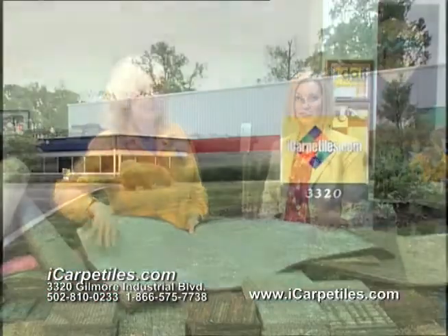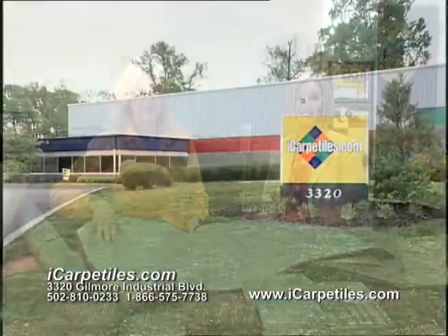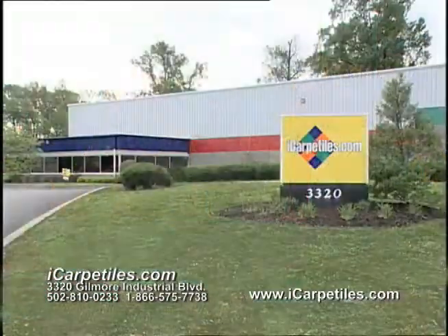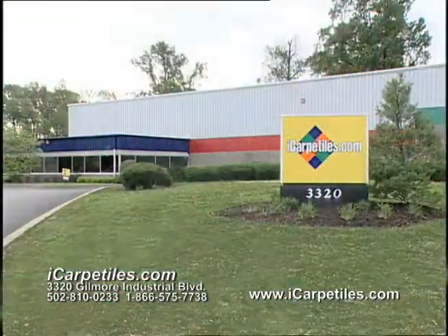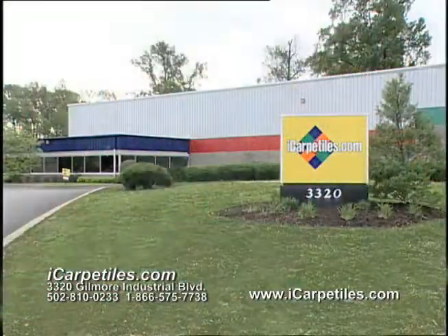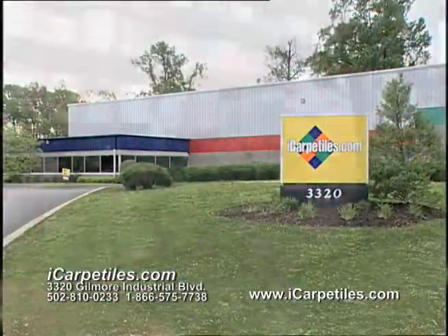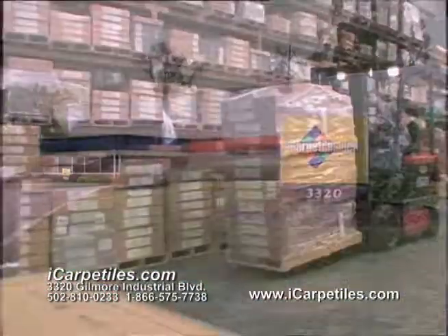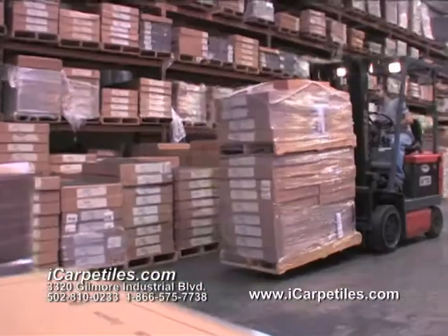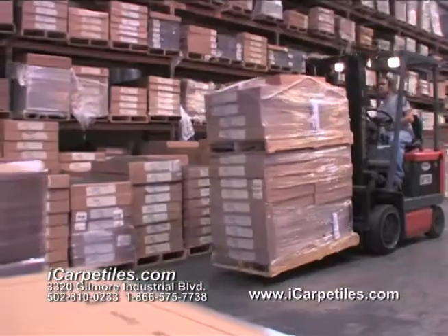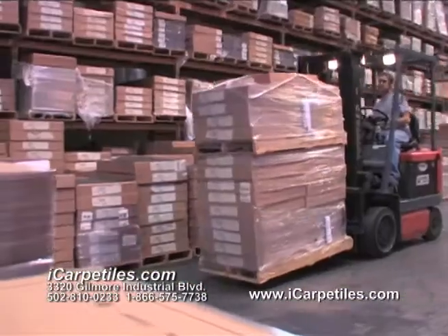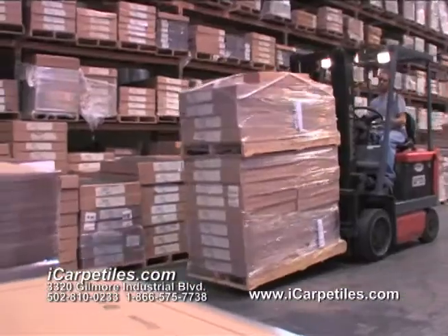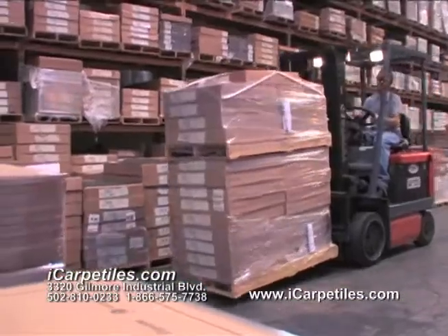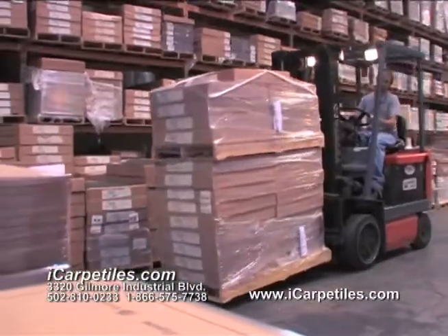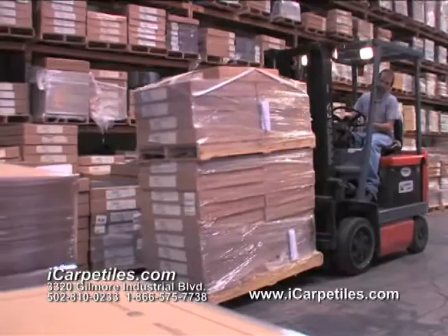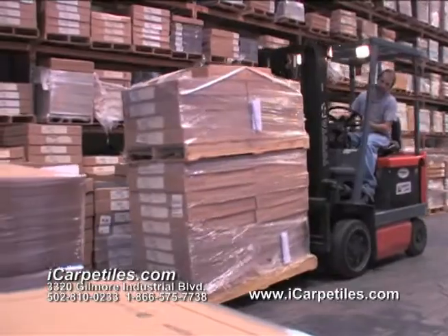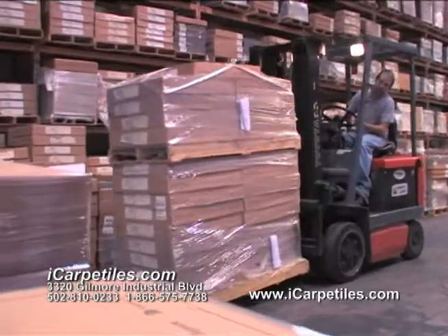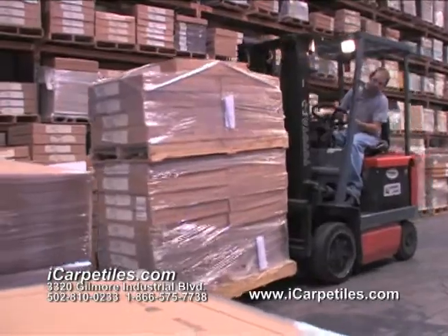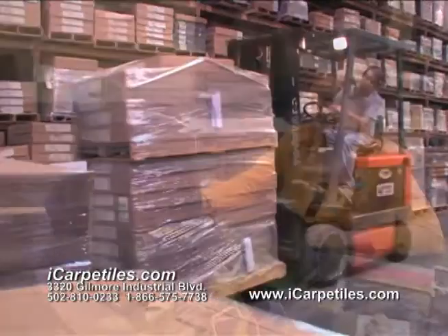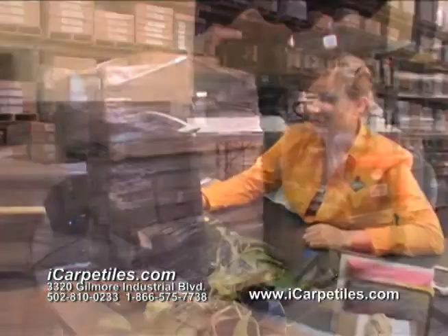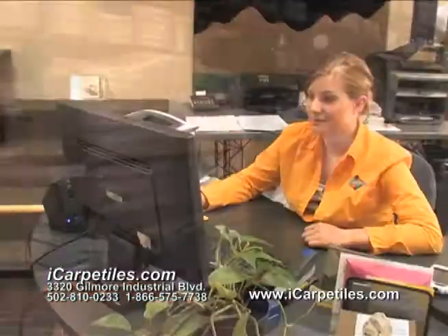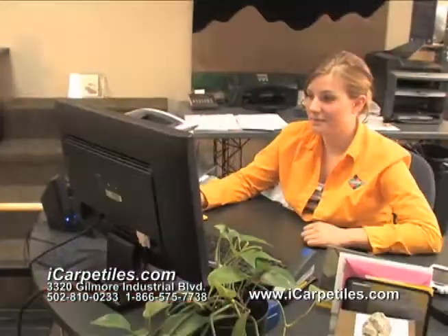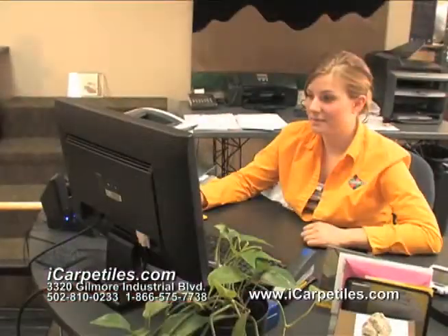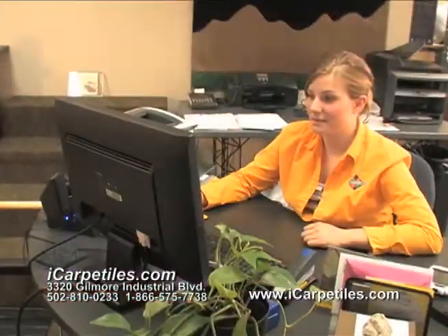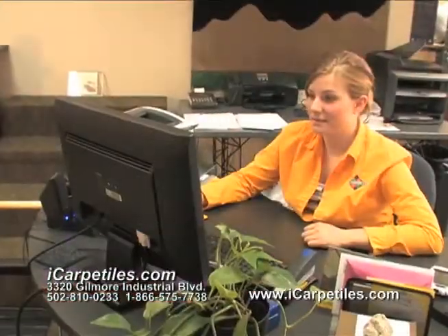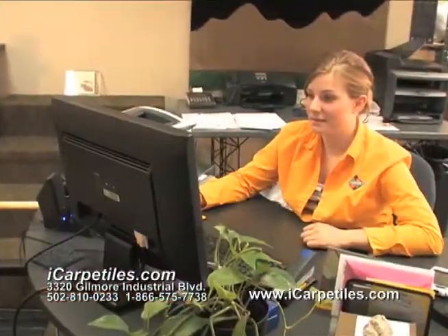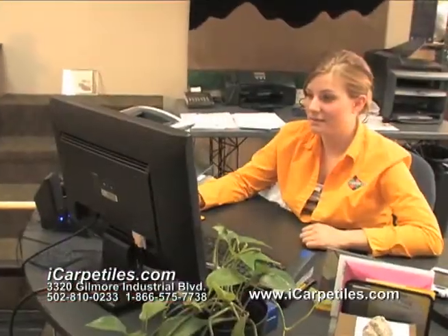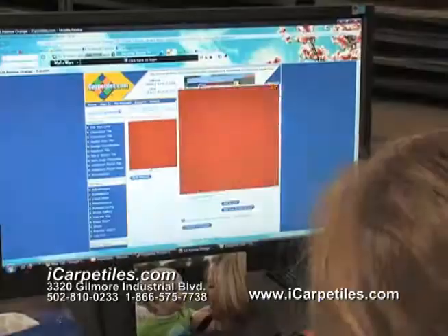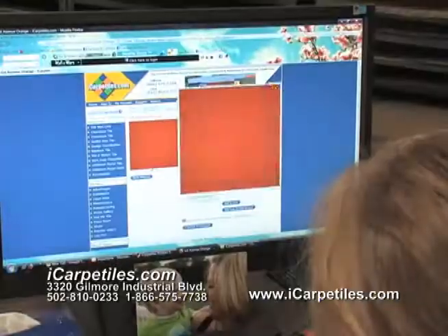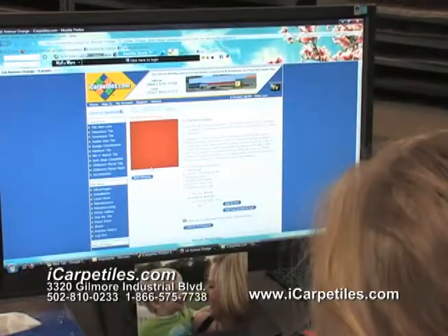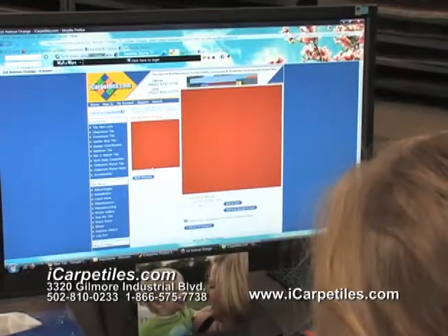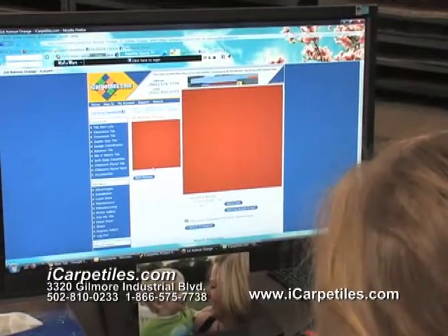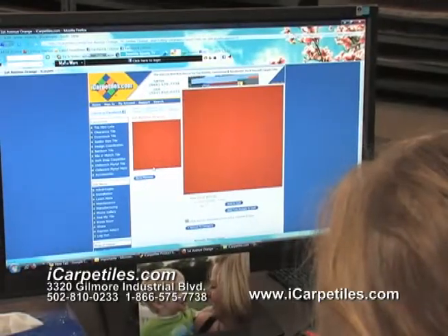Obviously, they've got a lot of great products. Check it out by stopping by the warehouse or check out their newly designed website, icarpettiles.com.